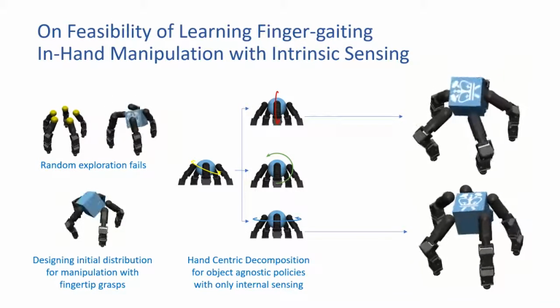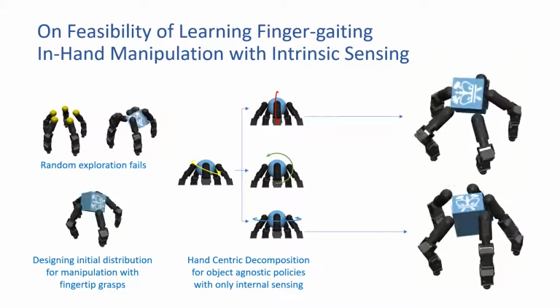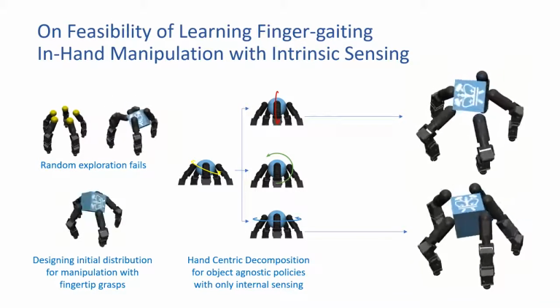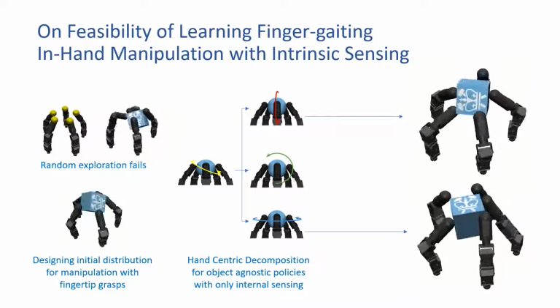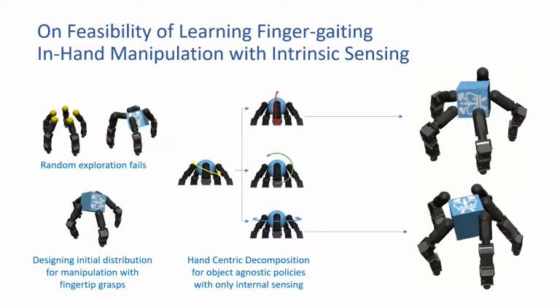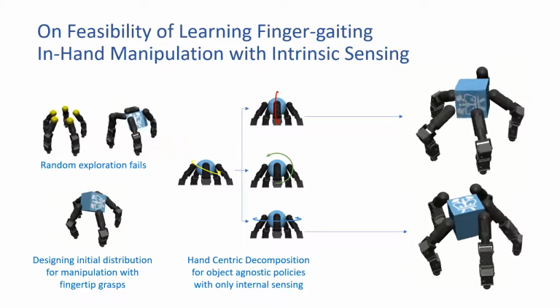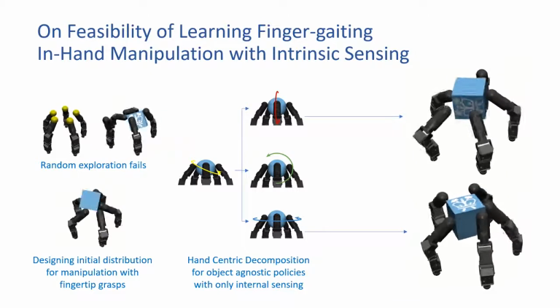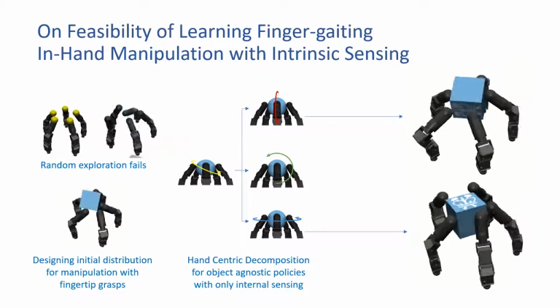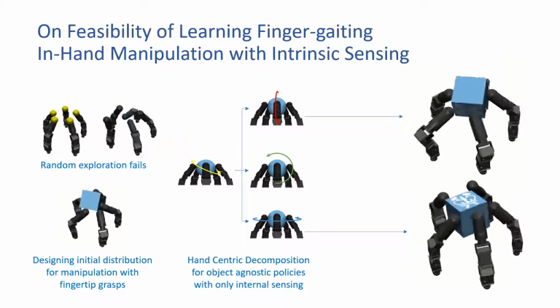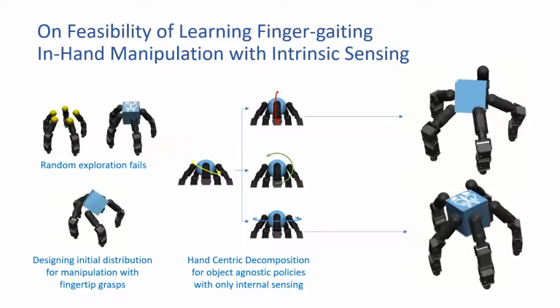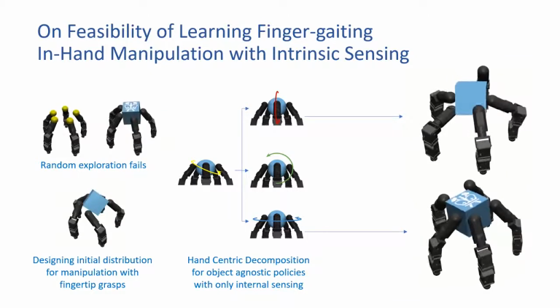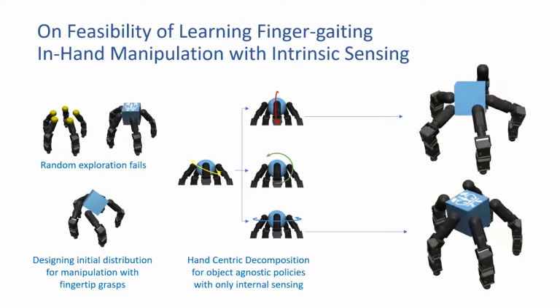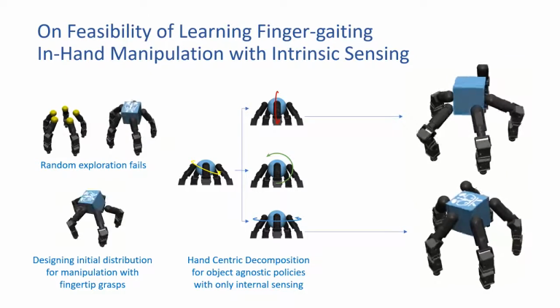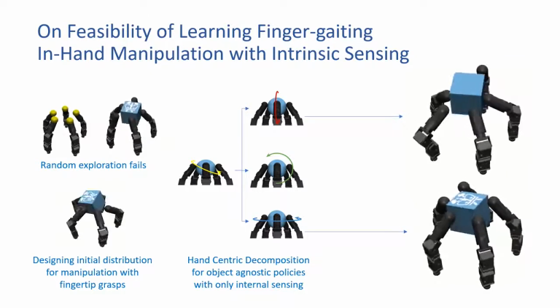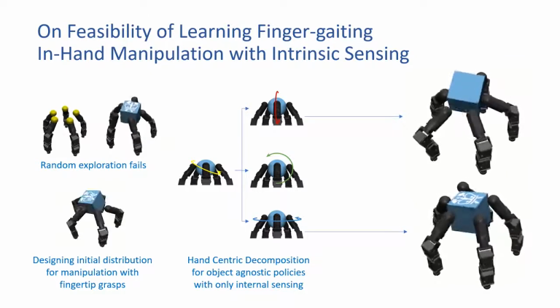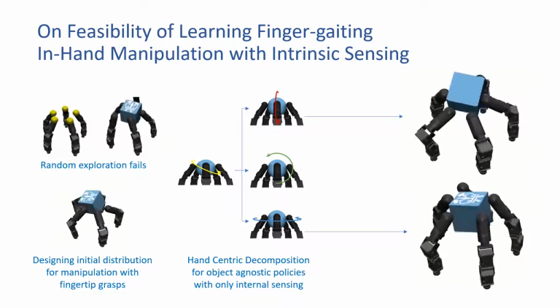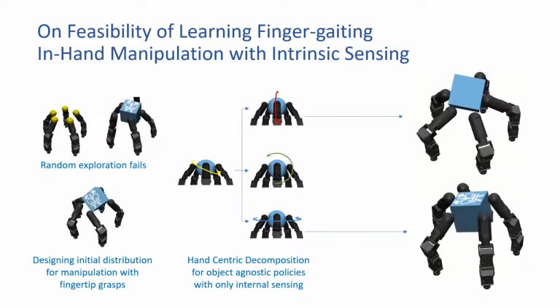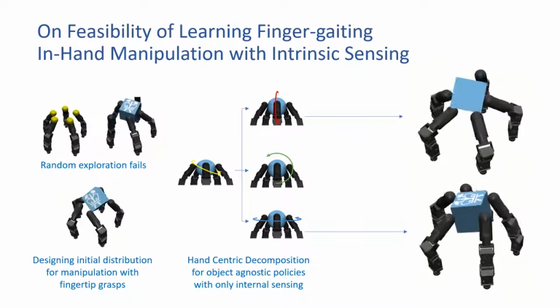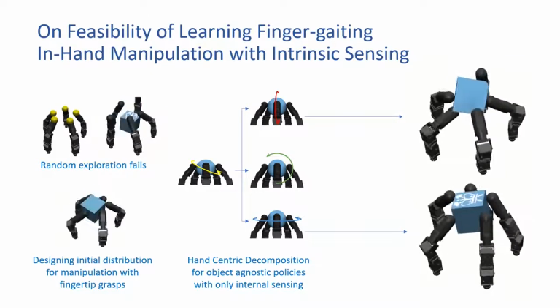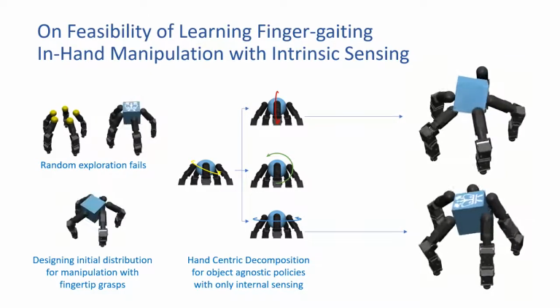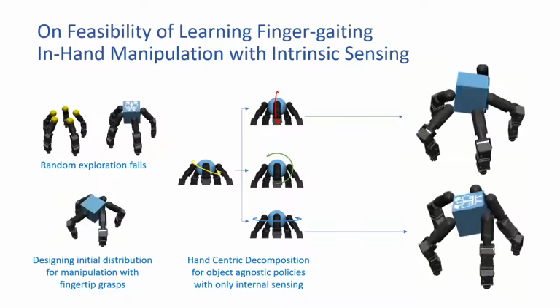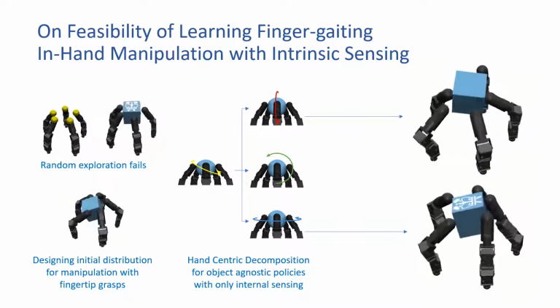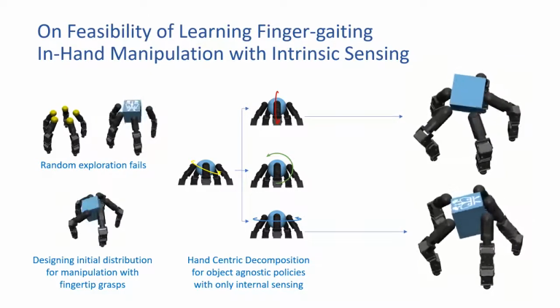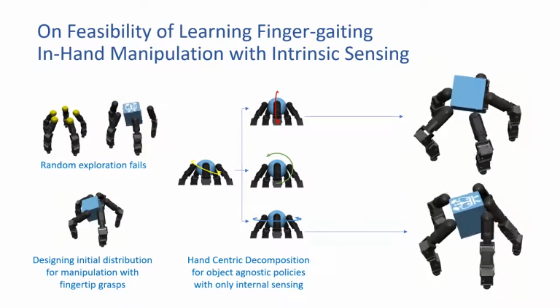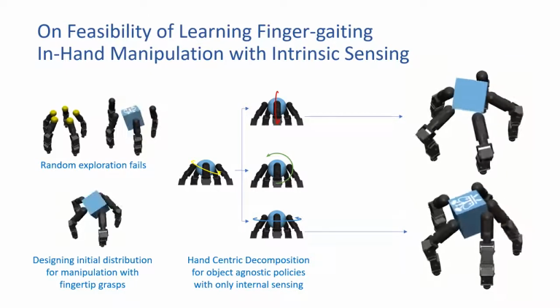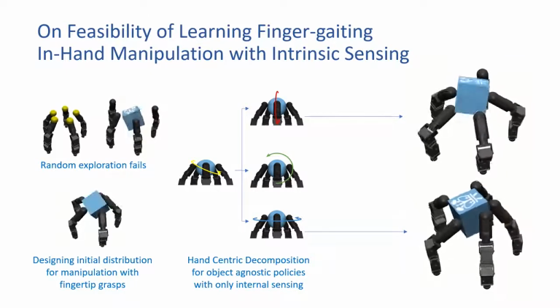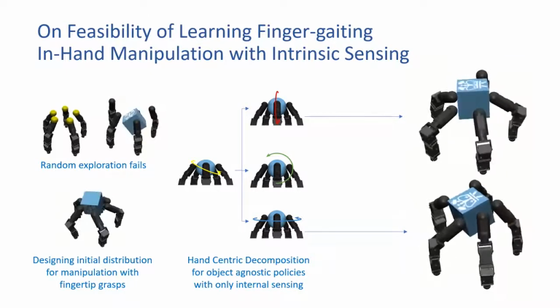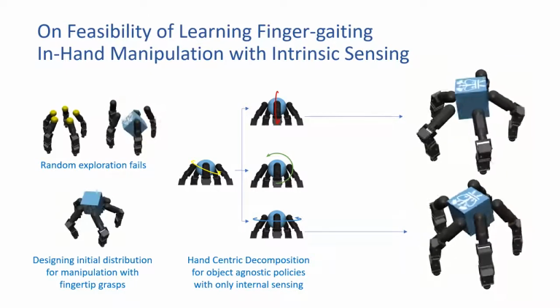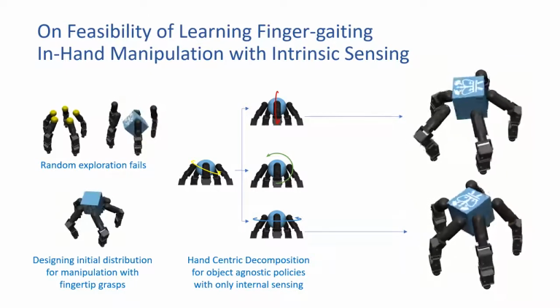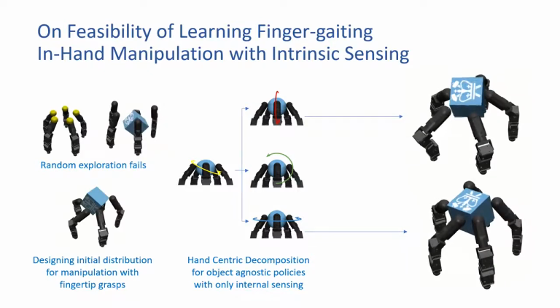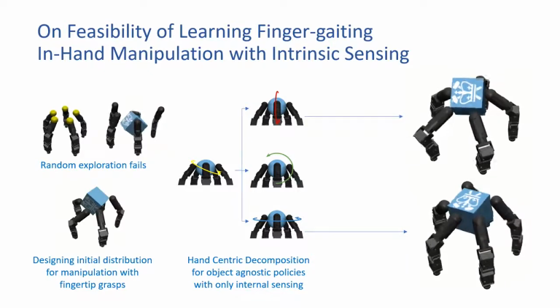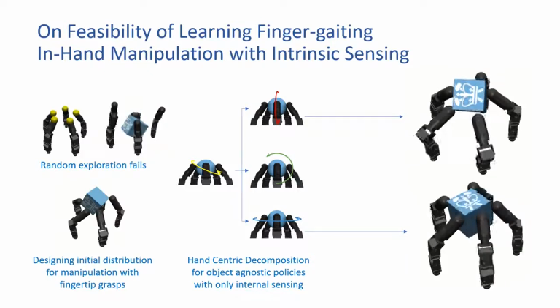We consider this work in simulation to be a useful step towards demonstrating these skills on the real hand.